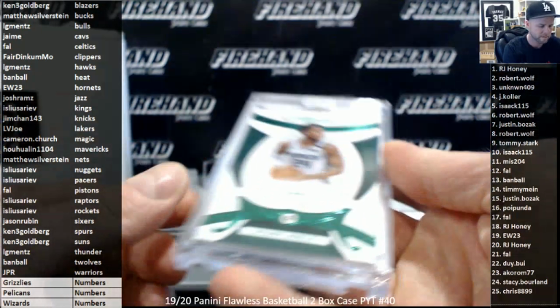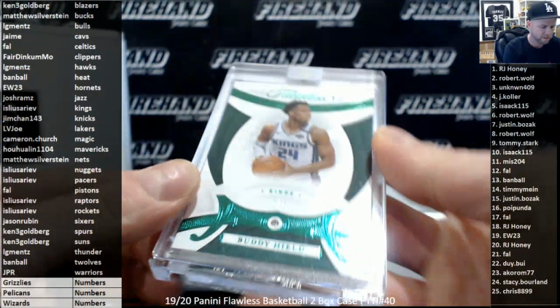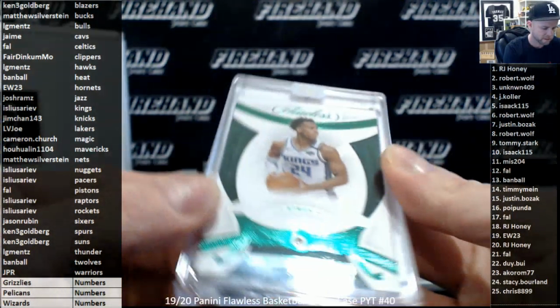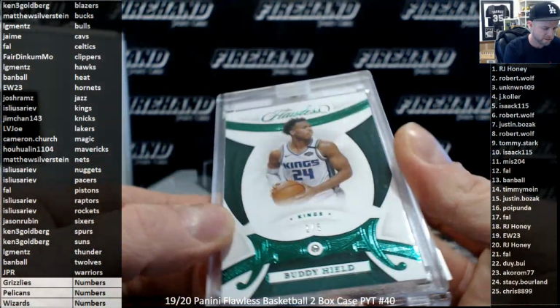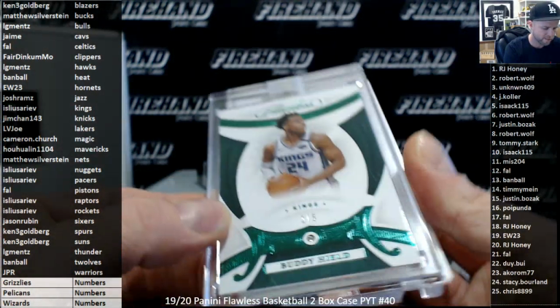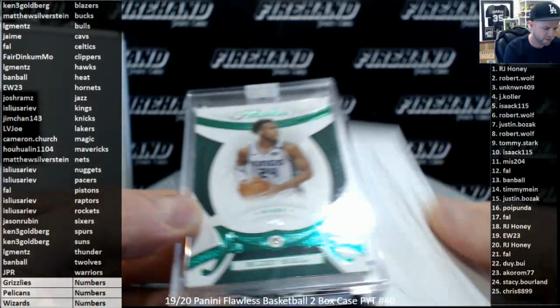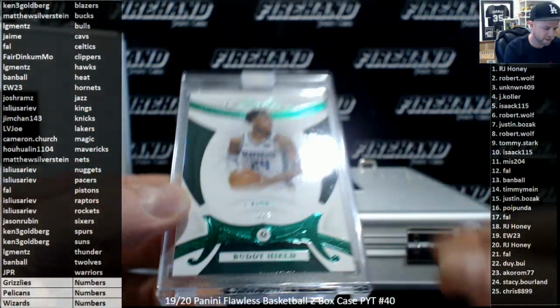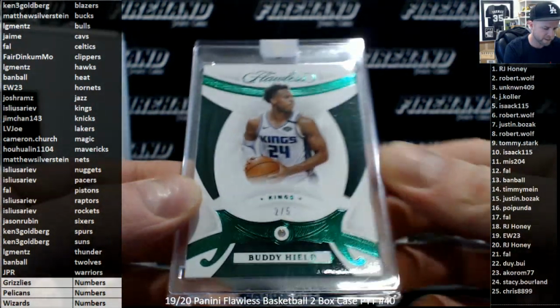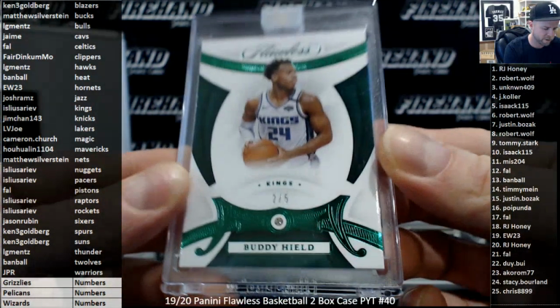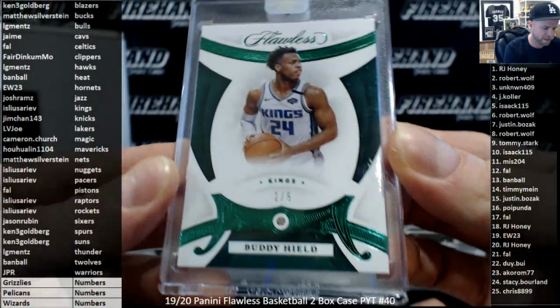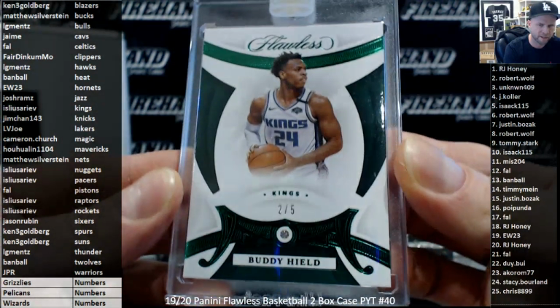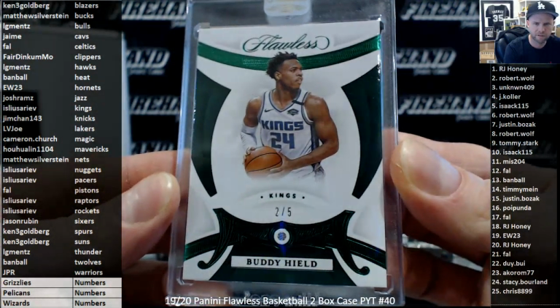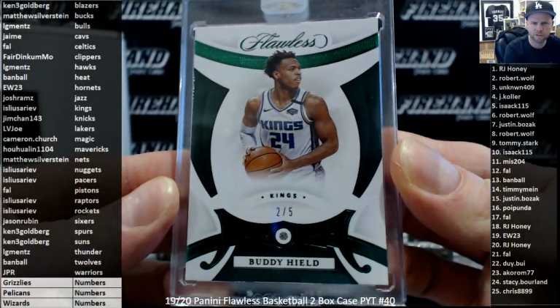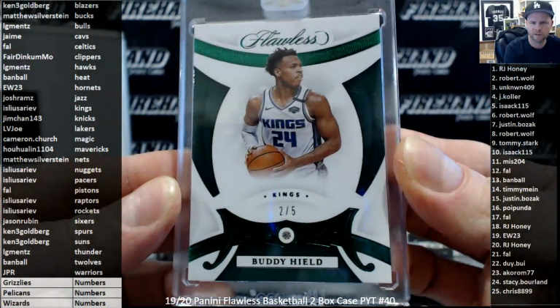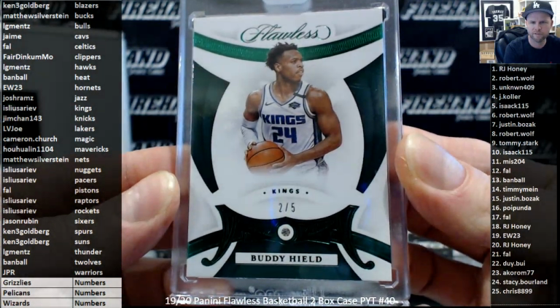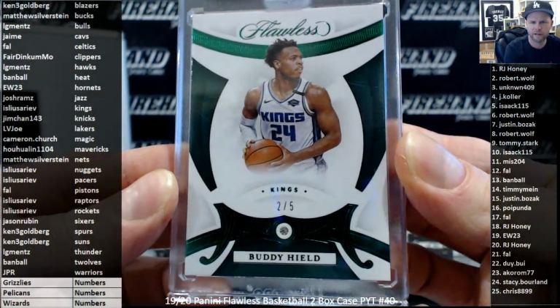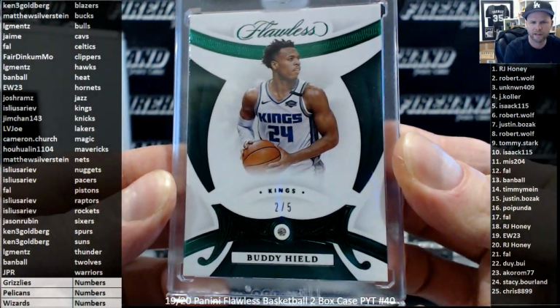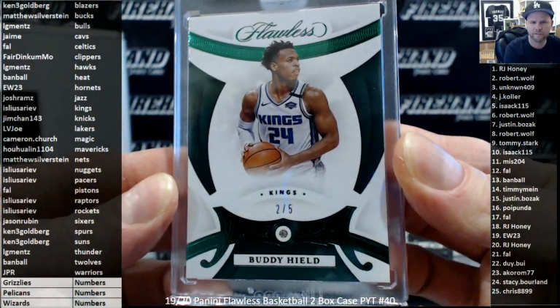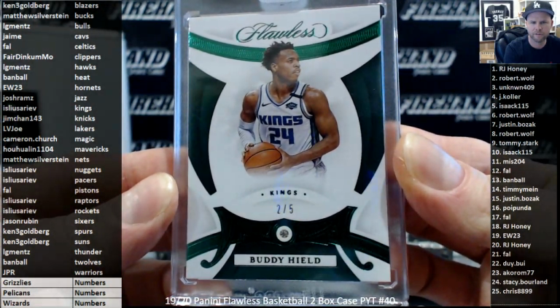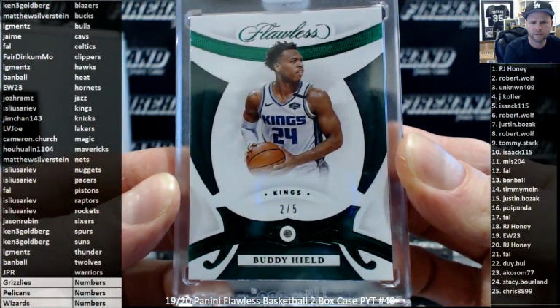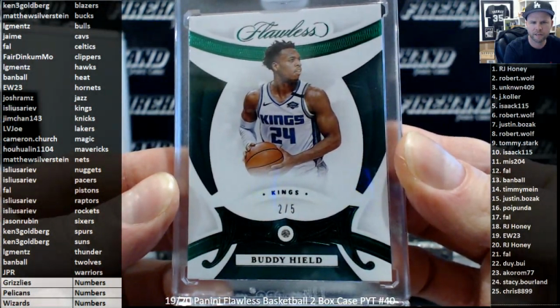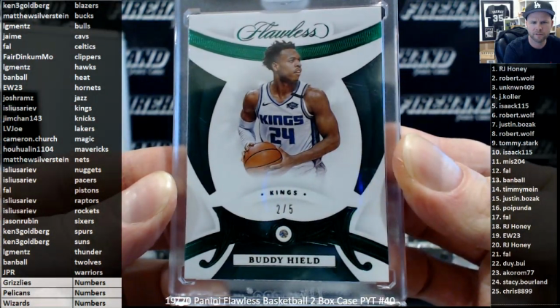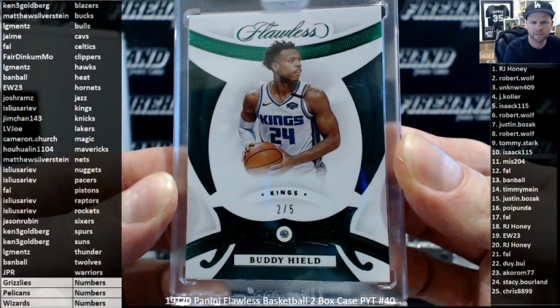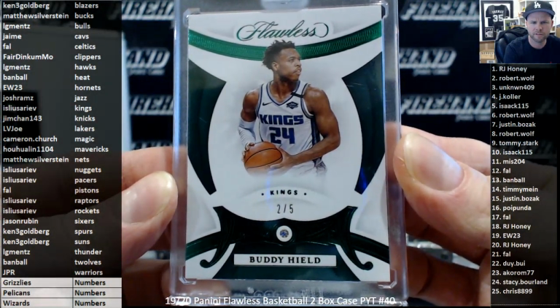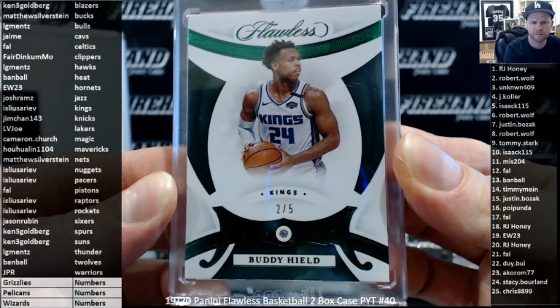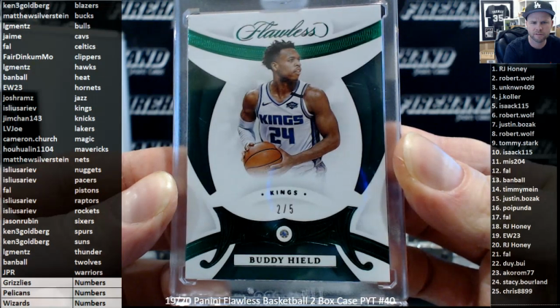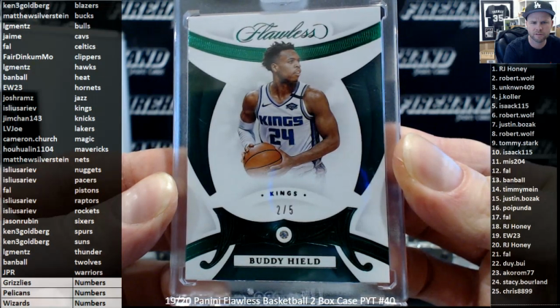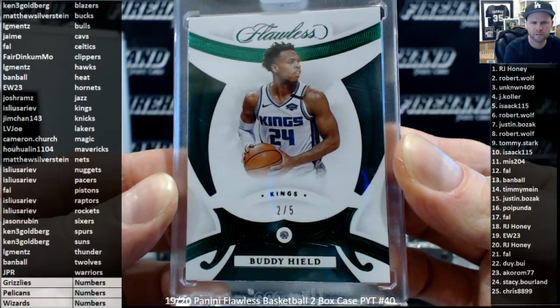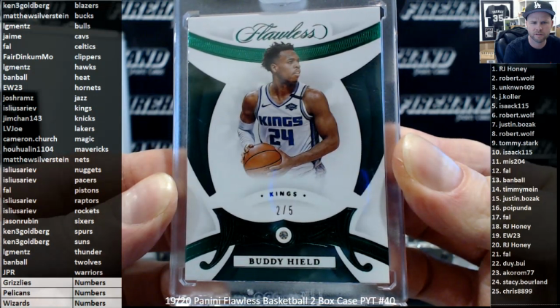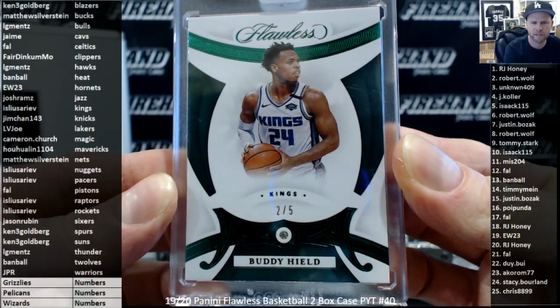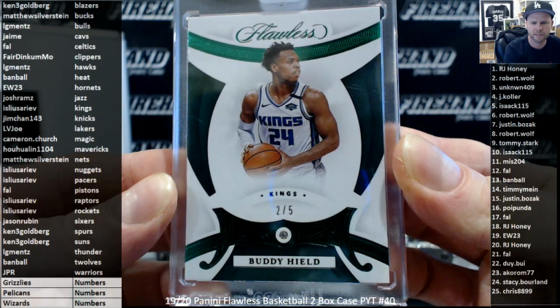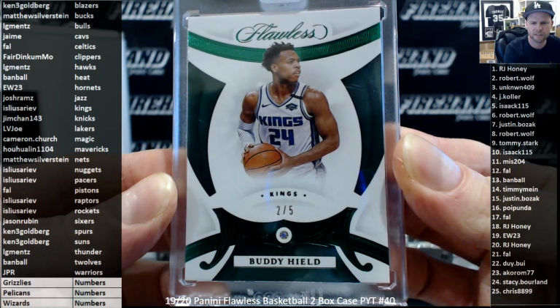Sacramento Kings, Buddy Heald 2 out of 5 on the Diamond, going to ISL.